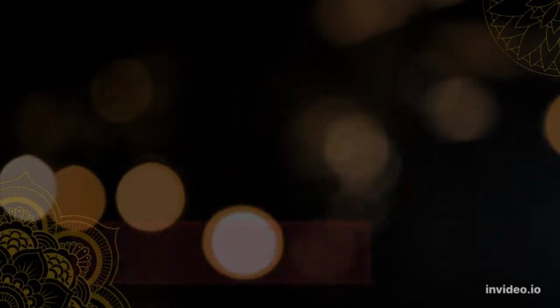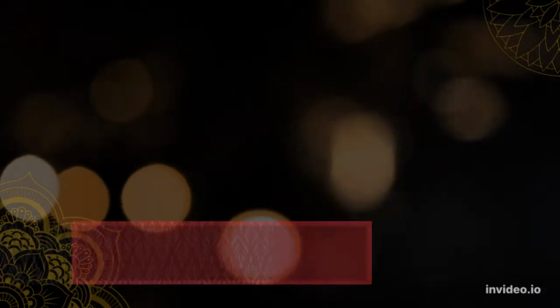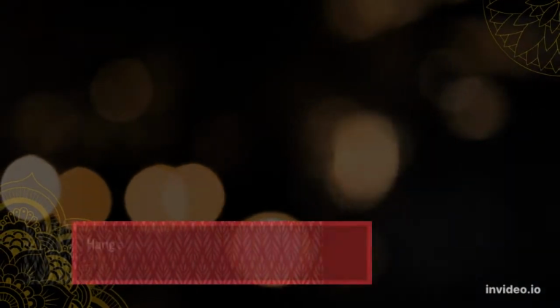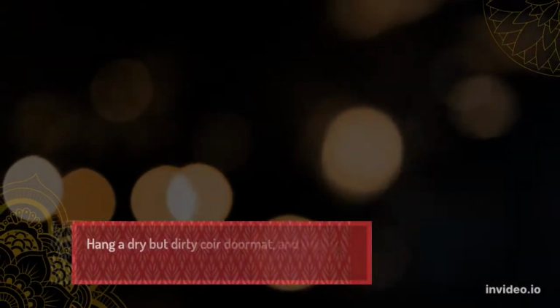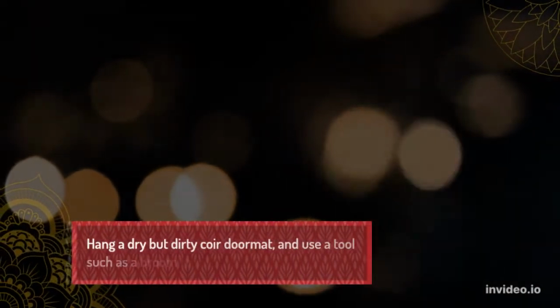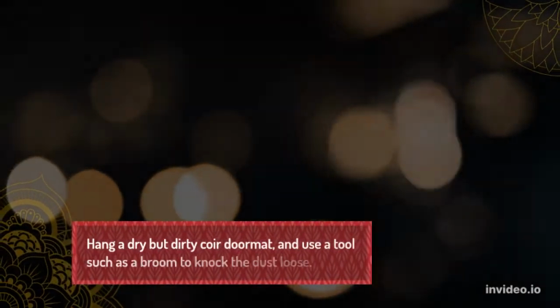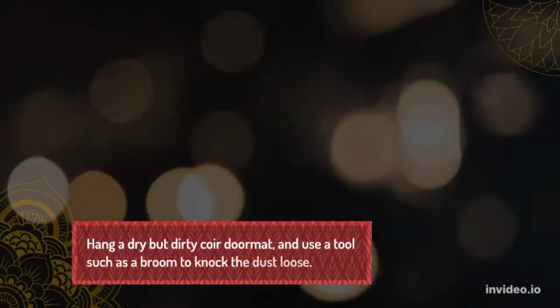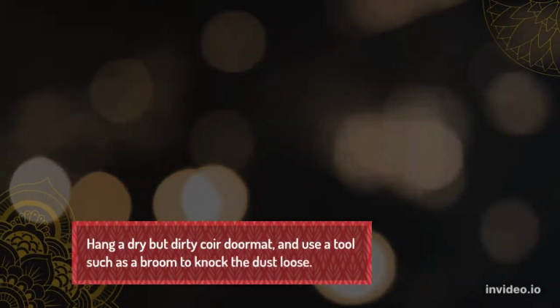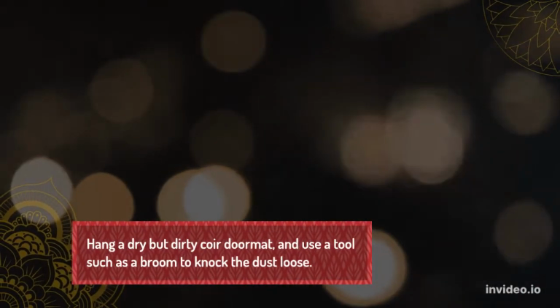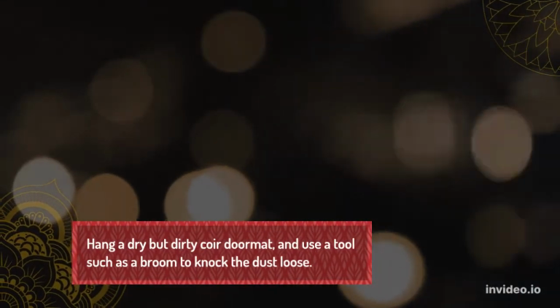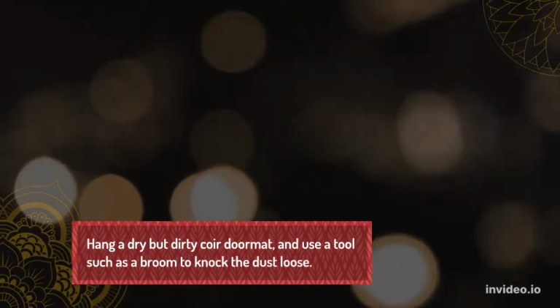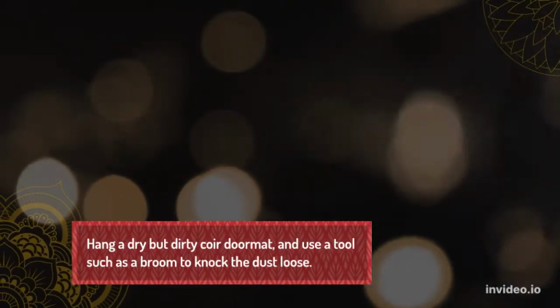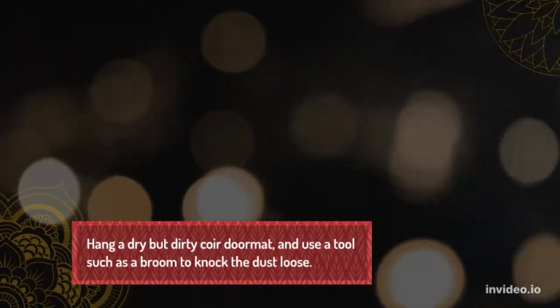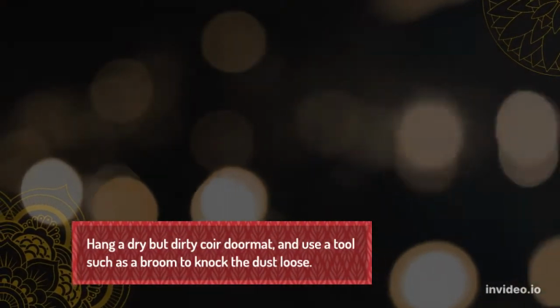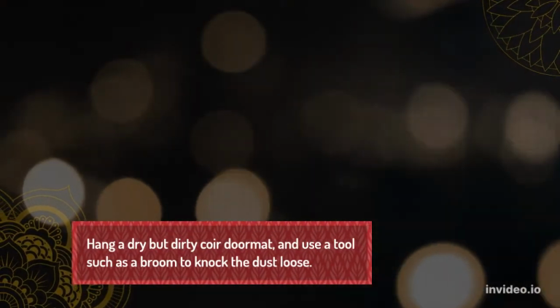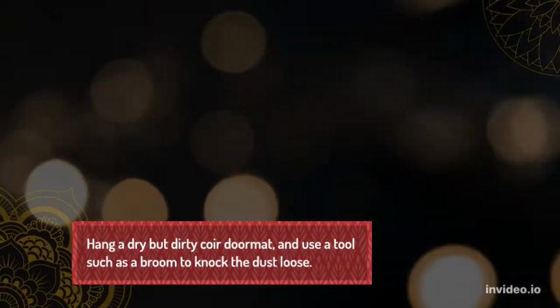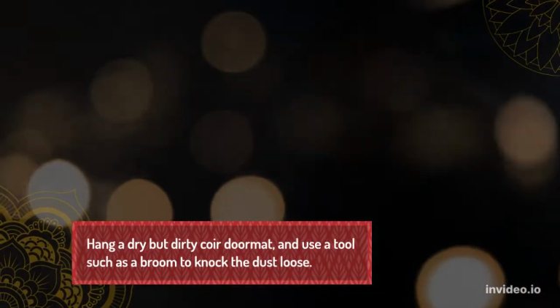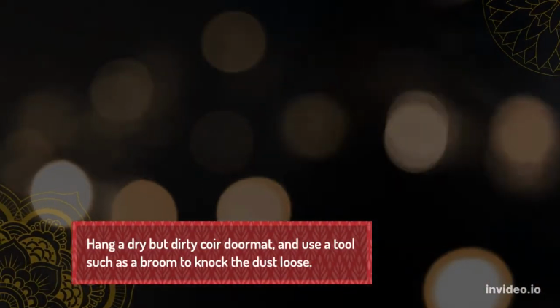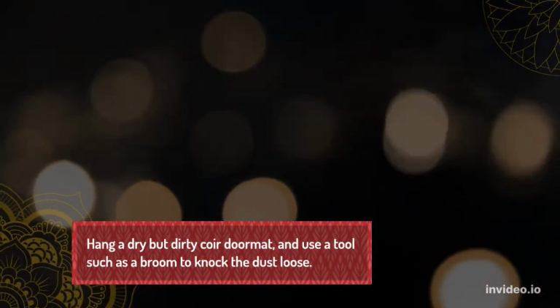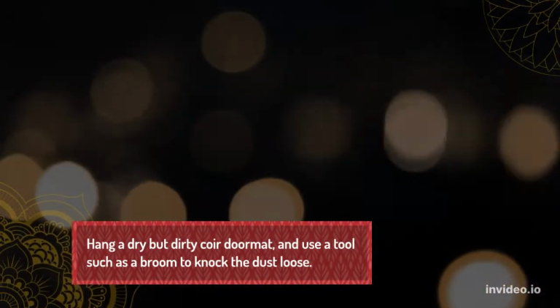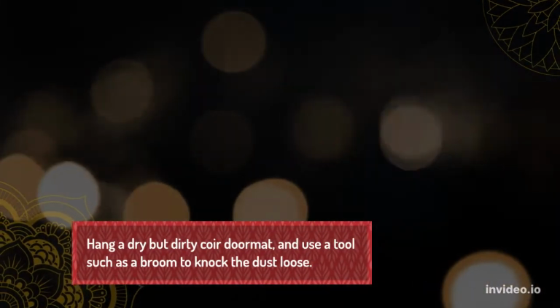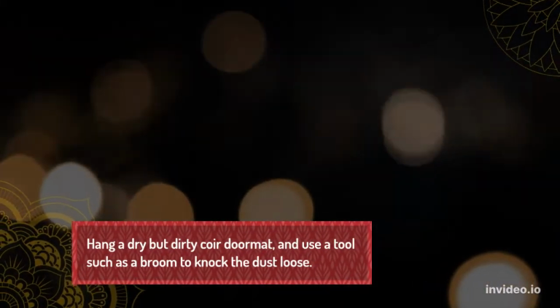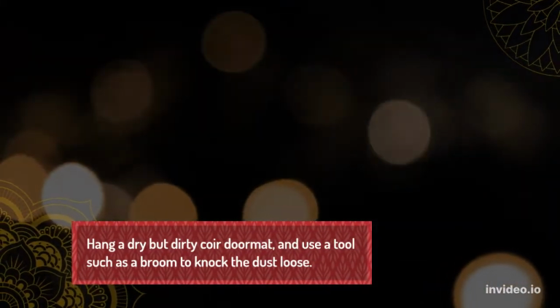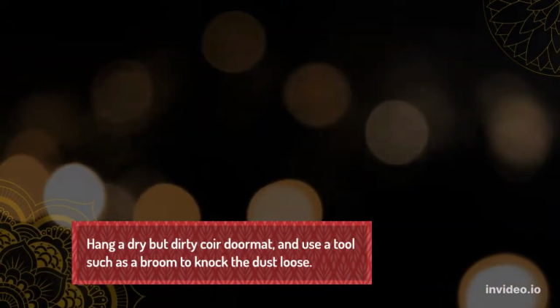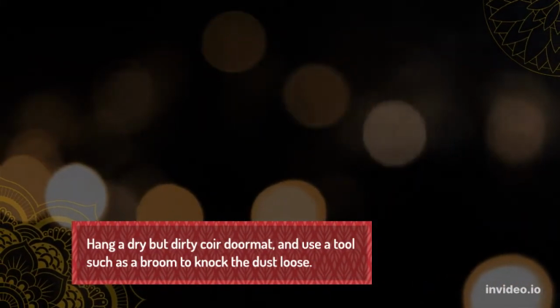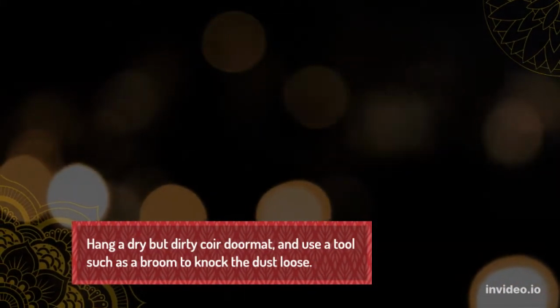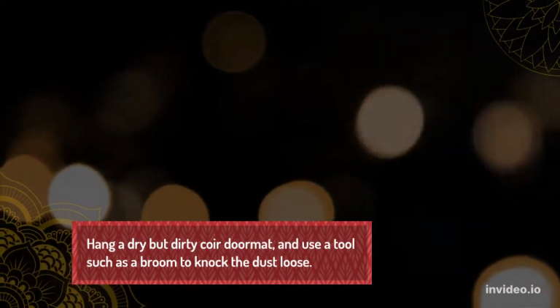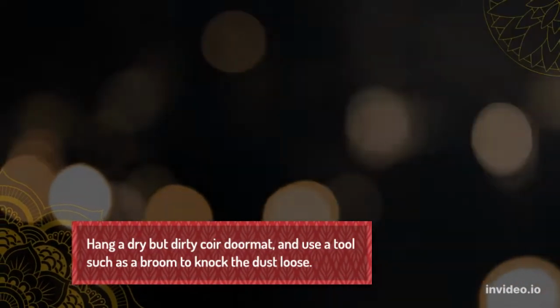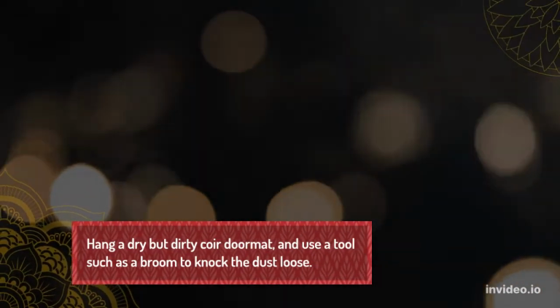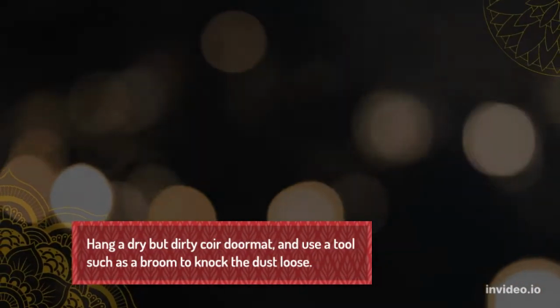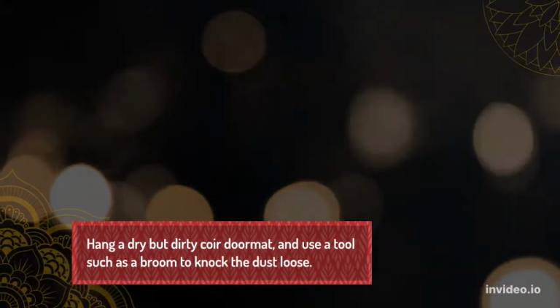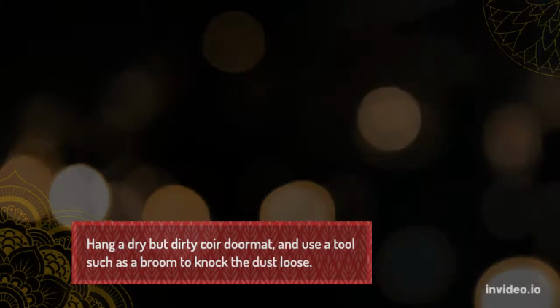Hang the dry but dirty coir doormat and use a tool such as a broom to knock the dust loose.